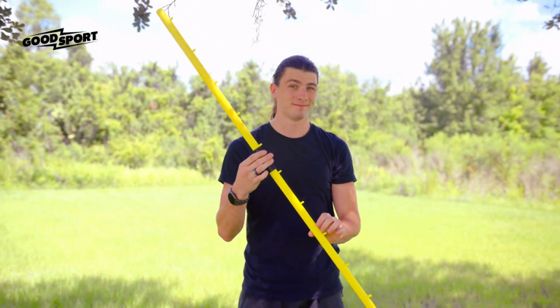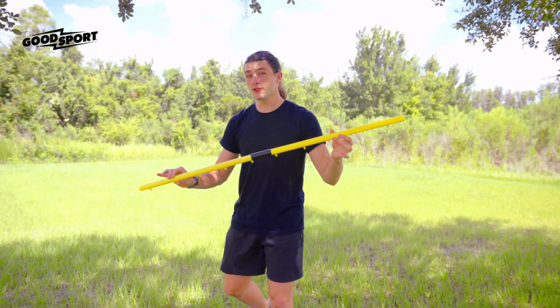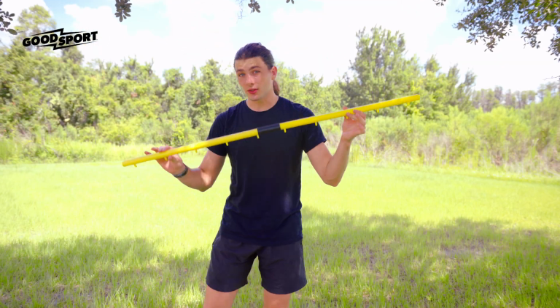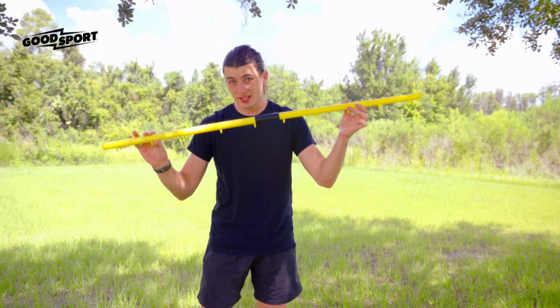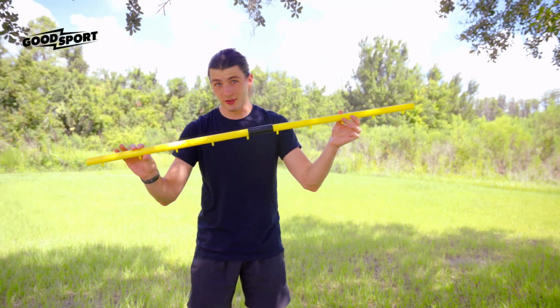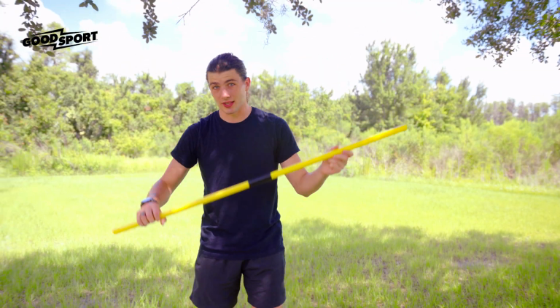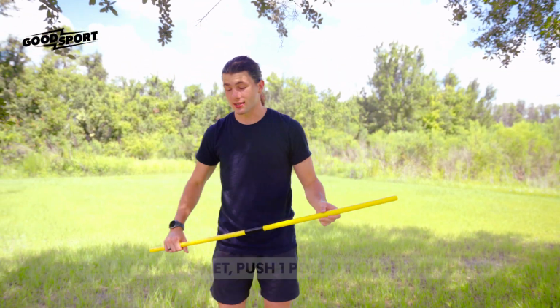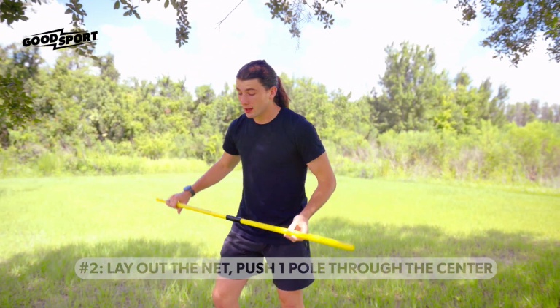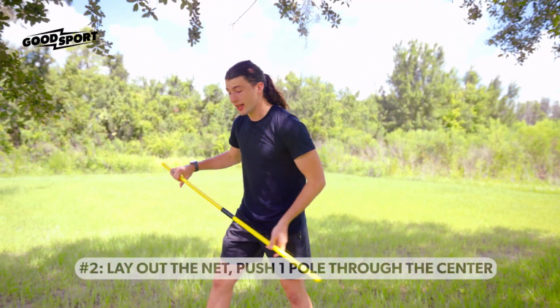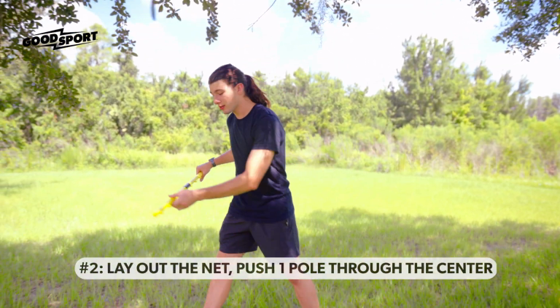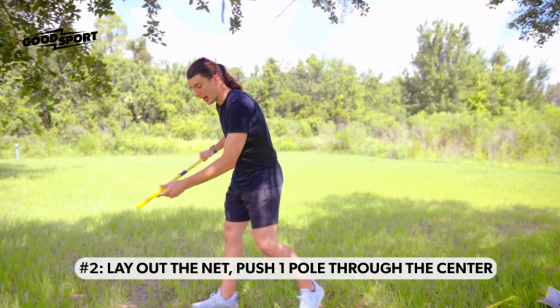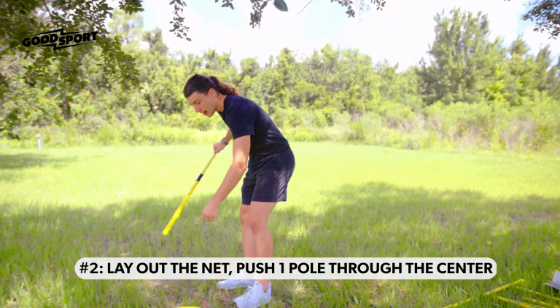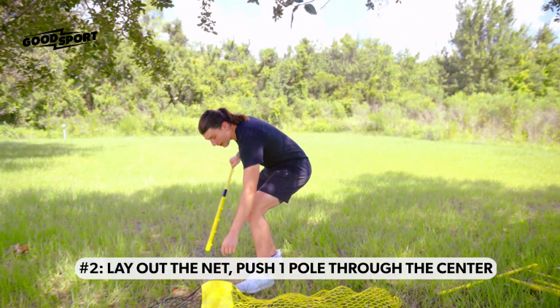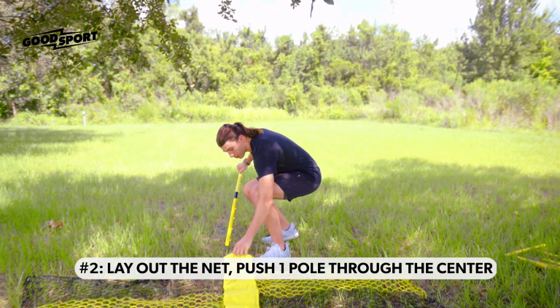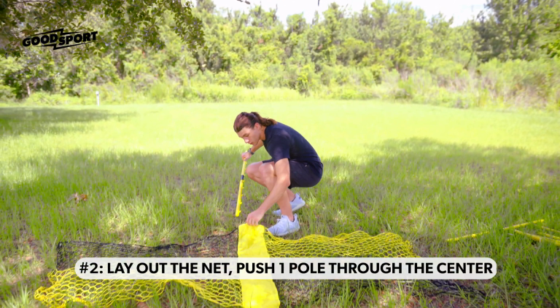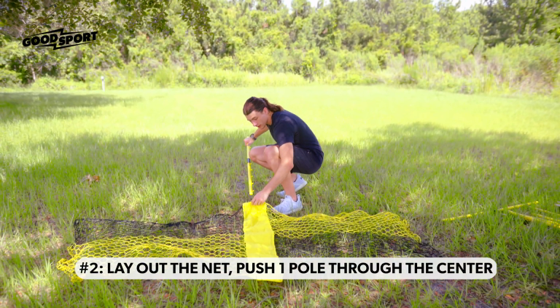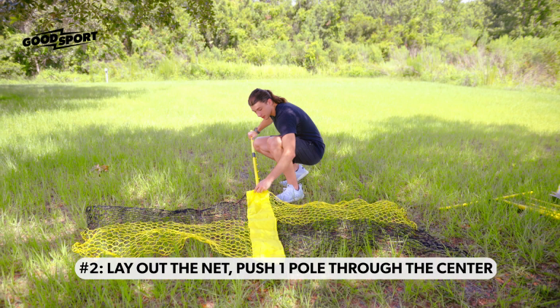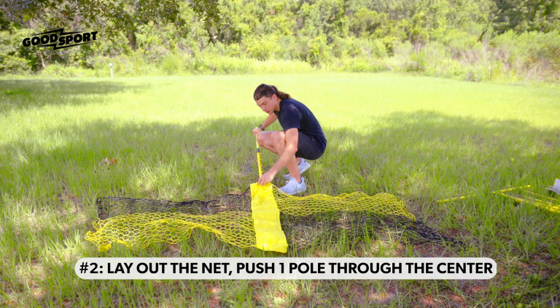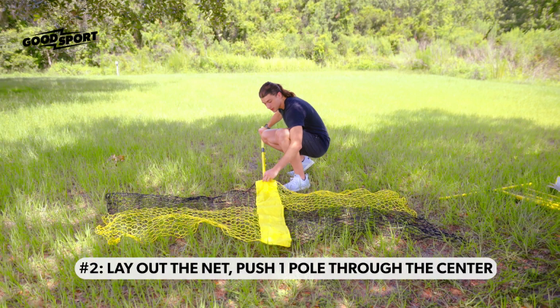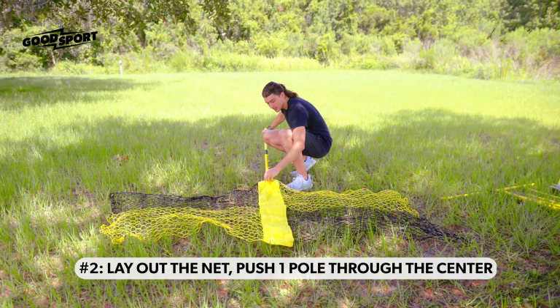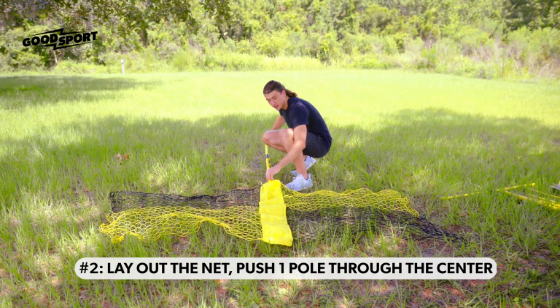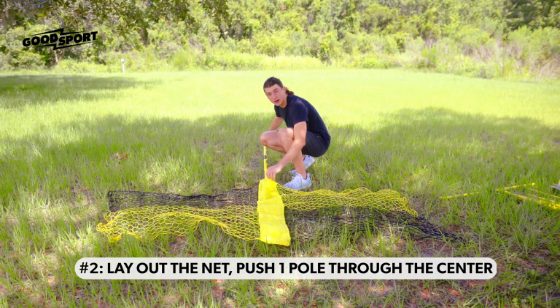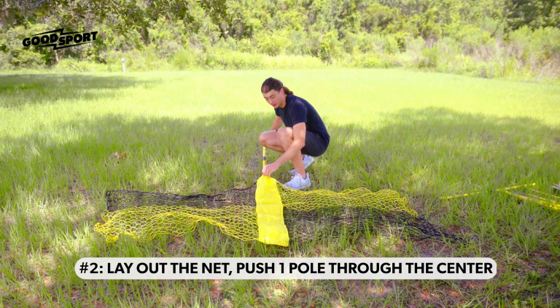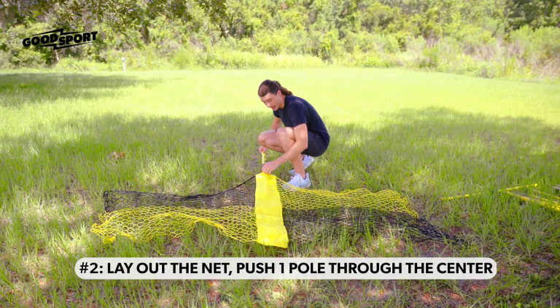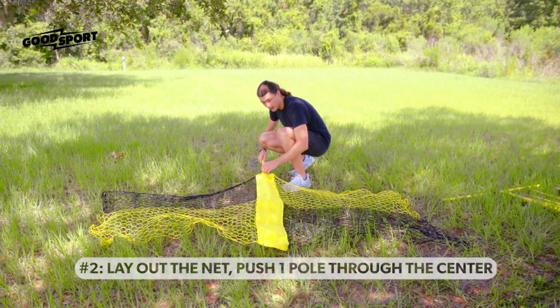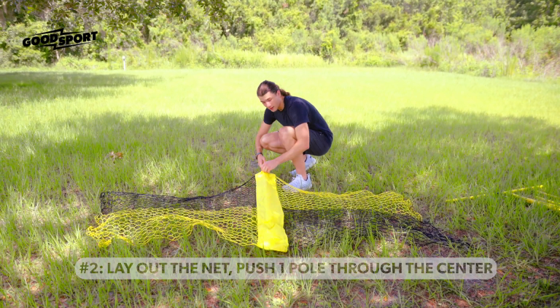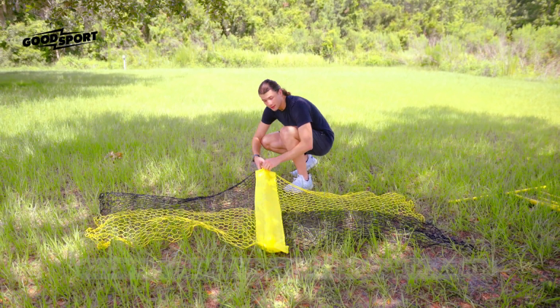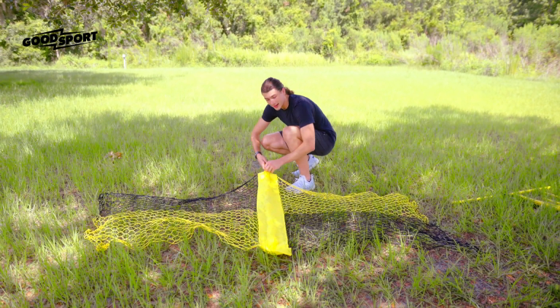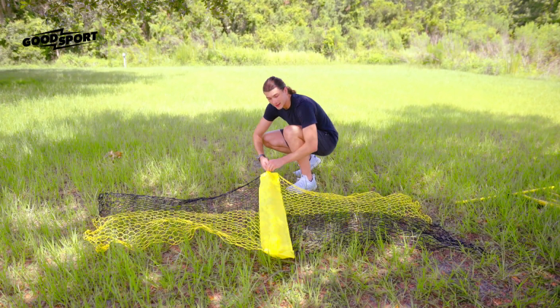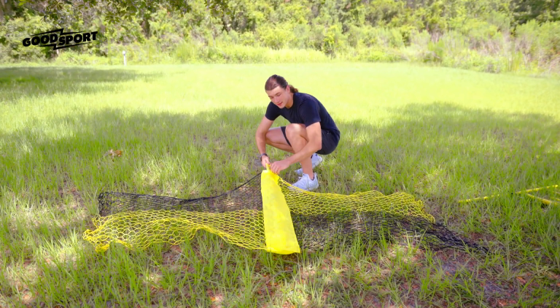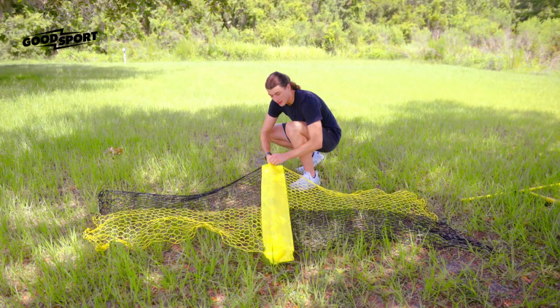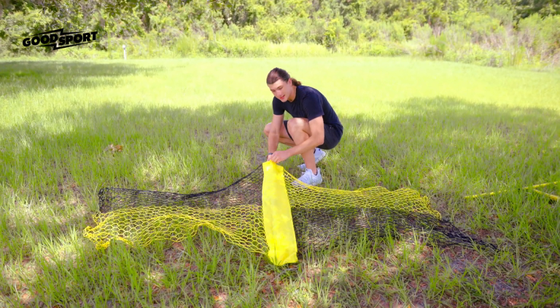Once you've built seven of these, lay out the net and push one of them through the center of the net like this.